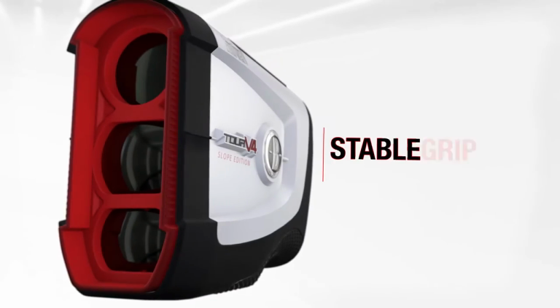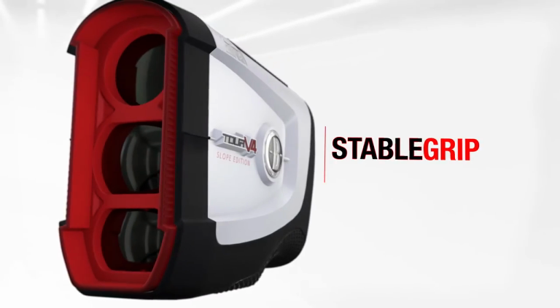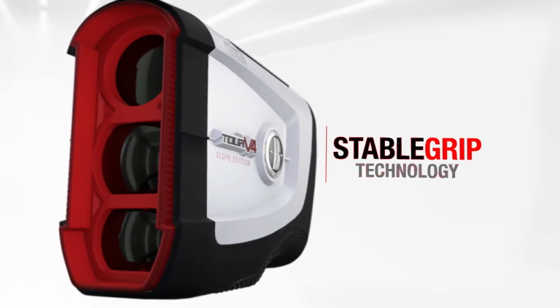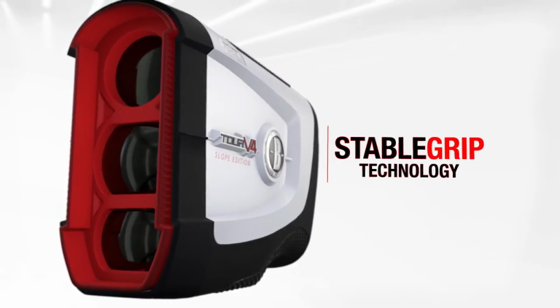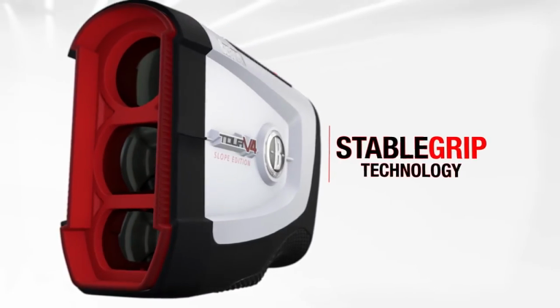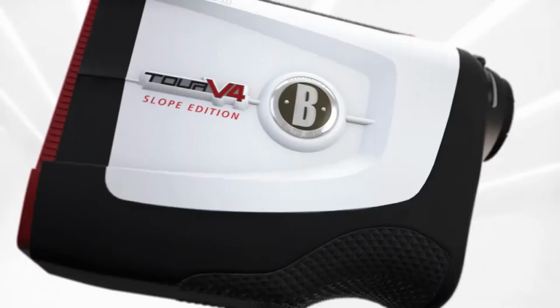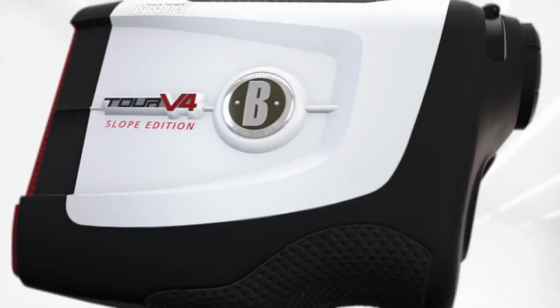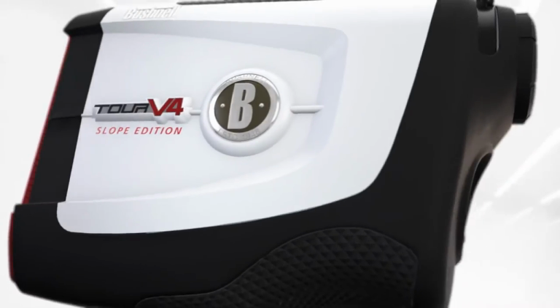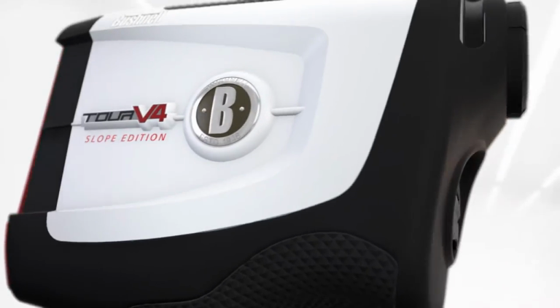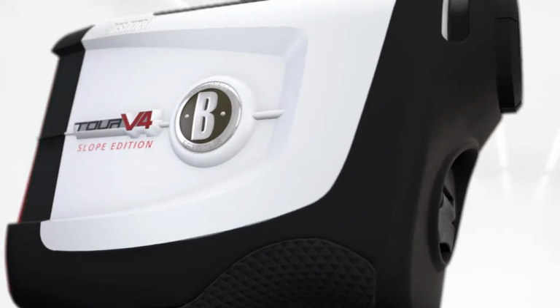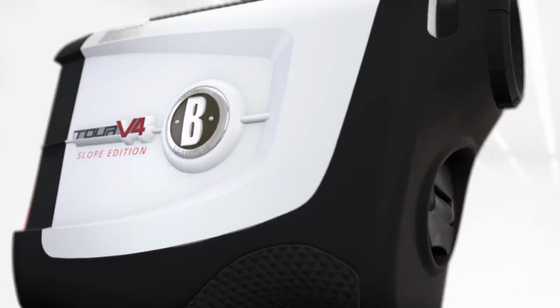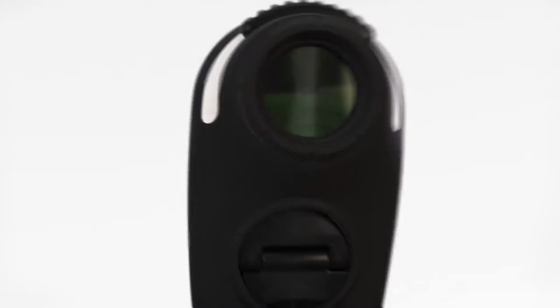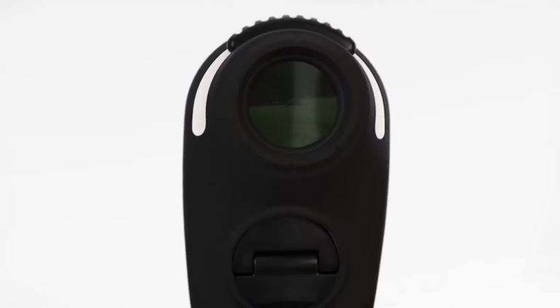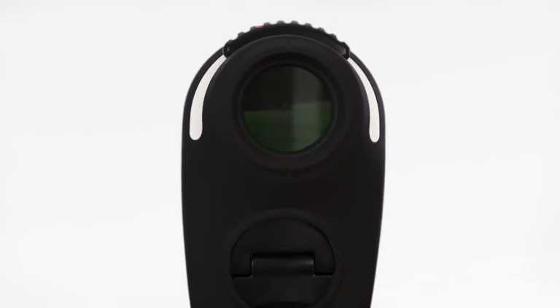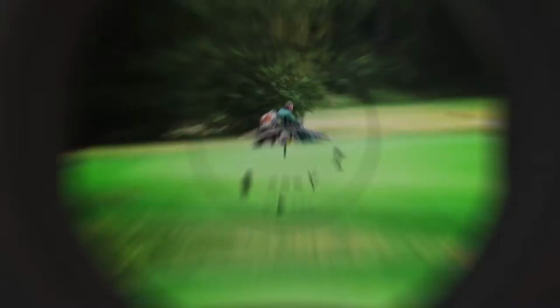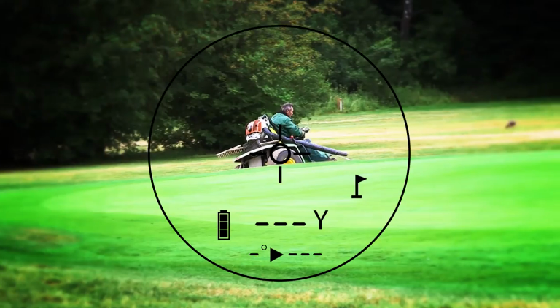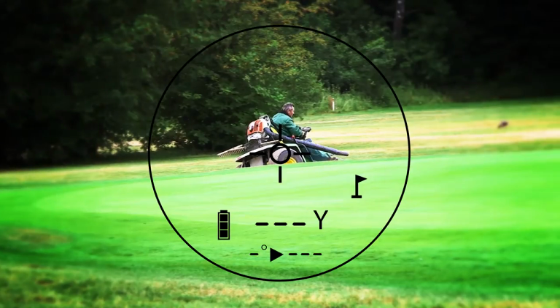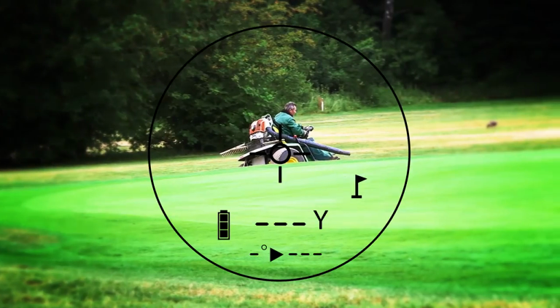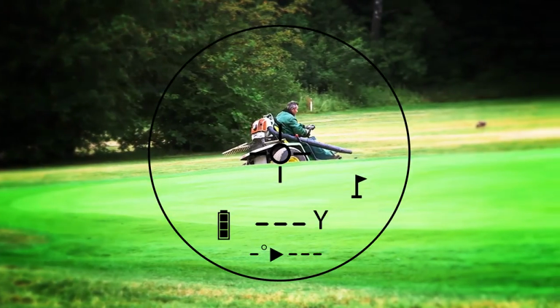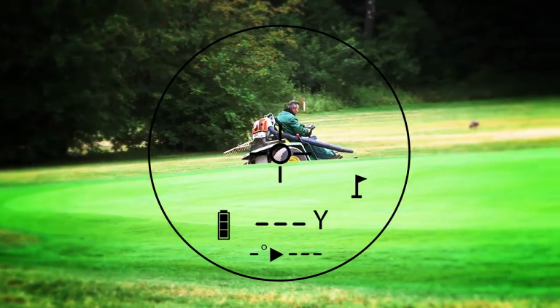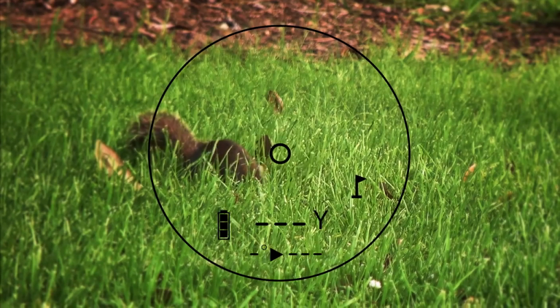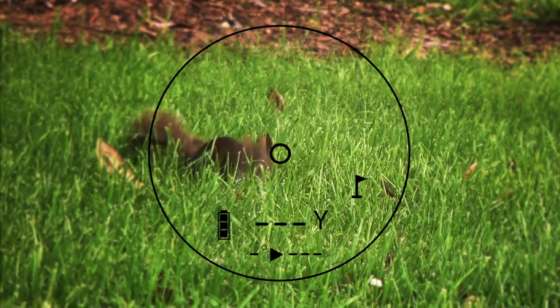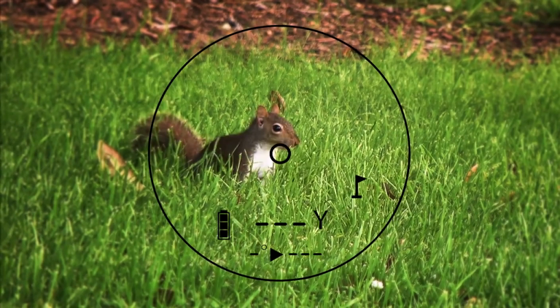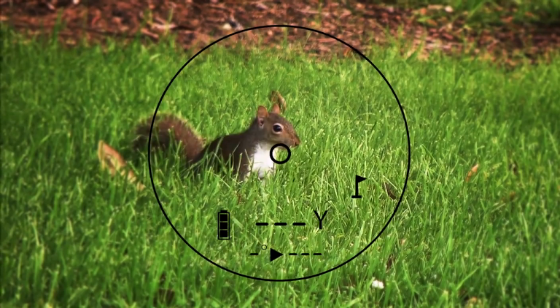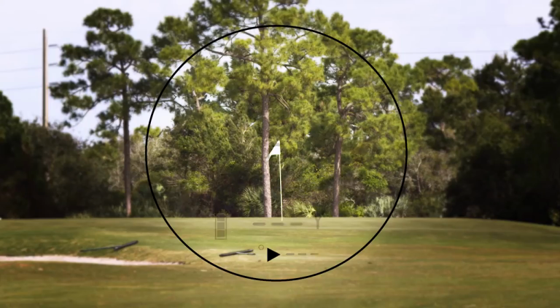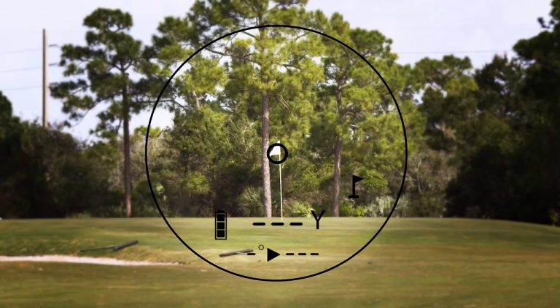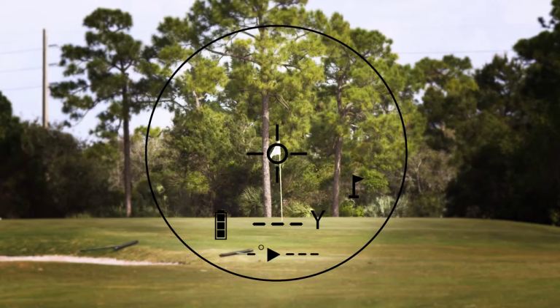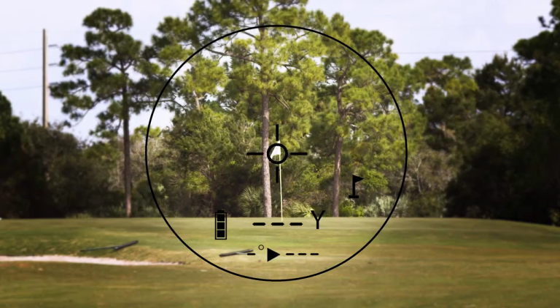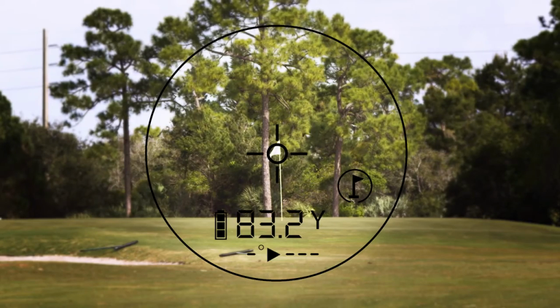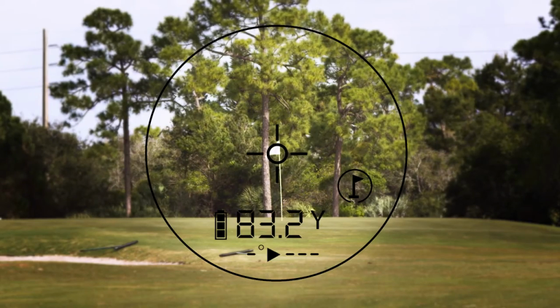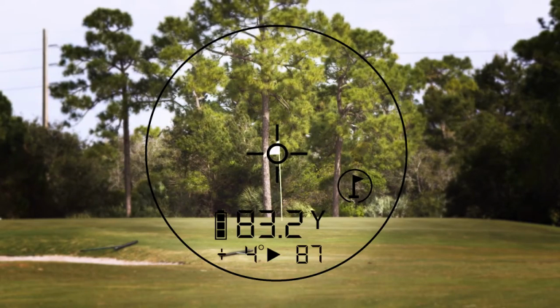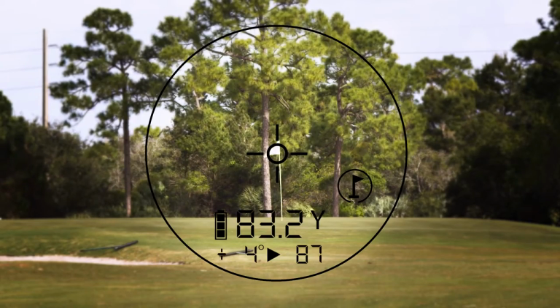Rock solid. Put it in your bag. Point it at stuff. Not that. Not that. That. It knows what to do.